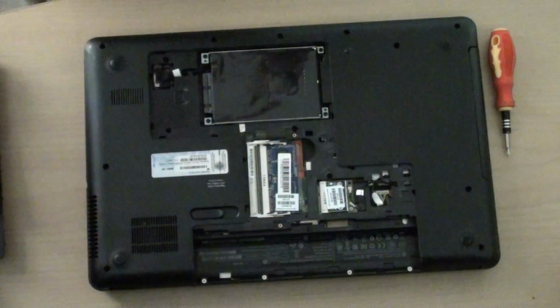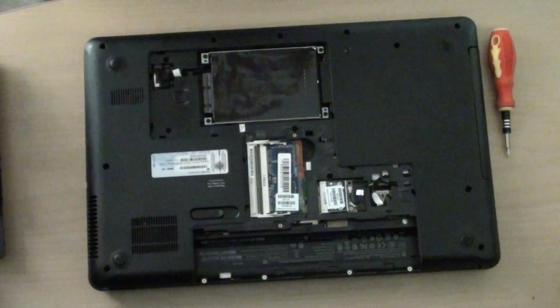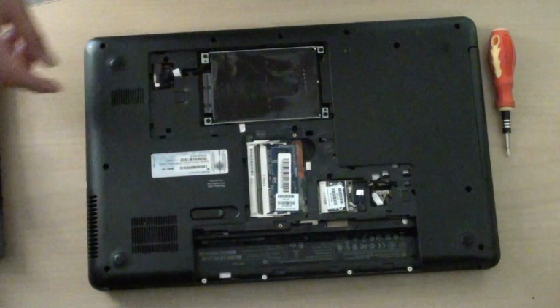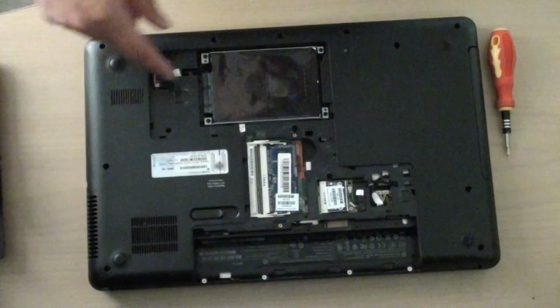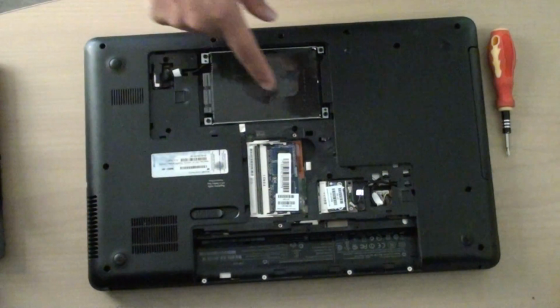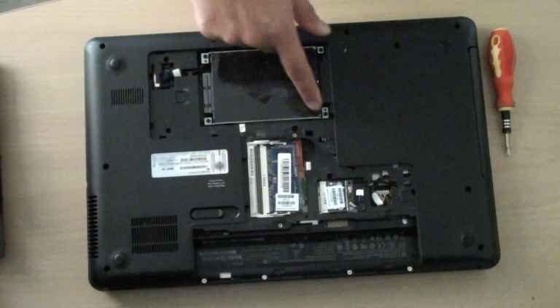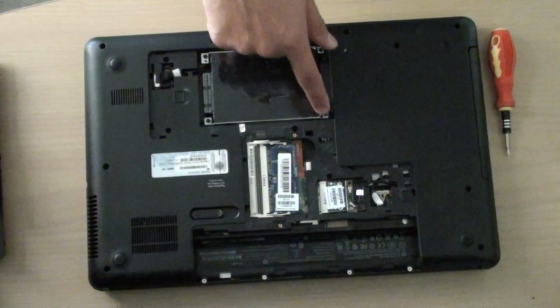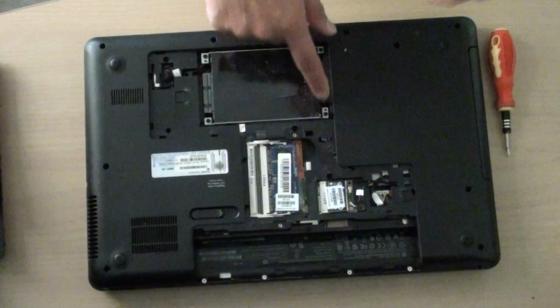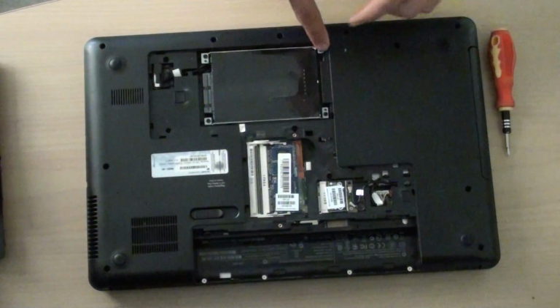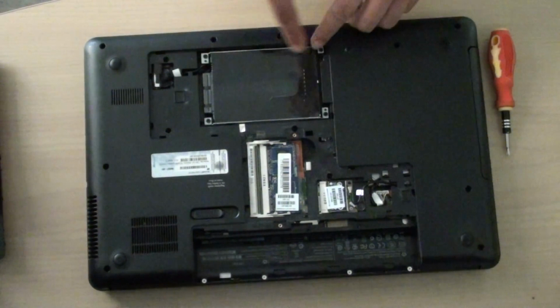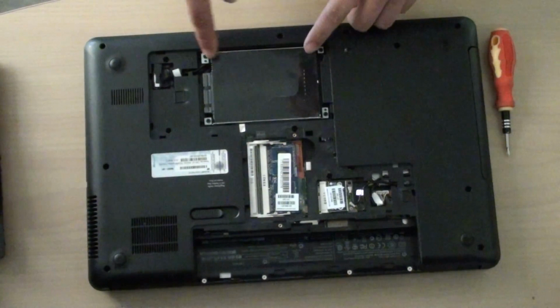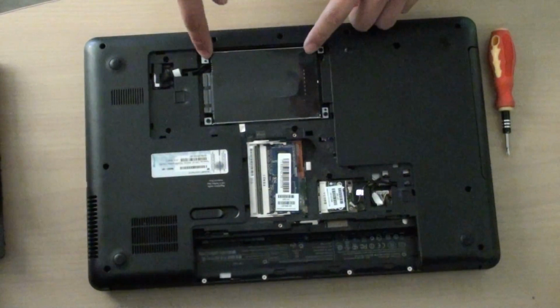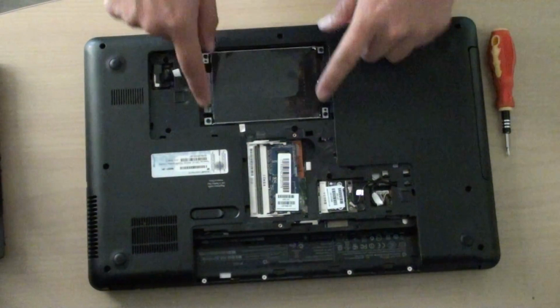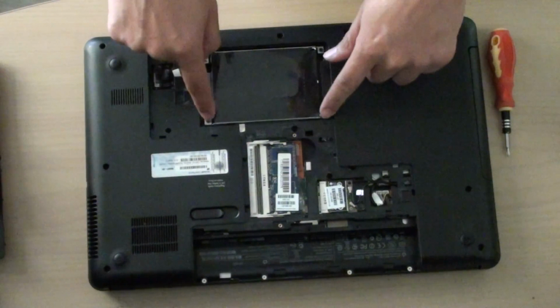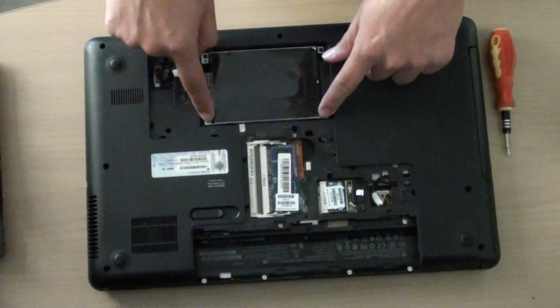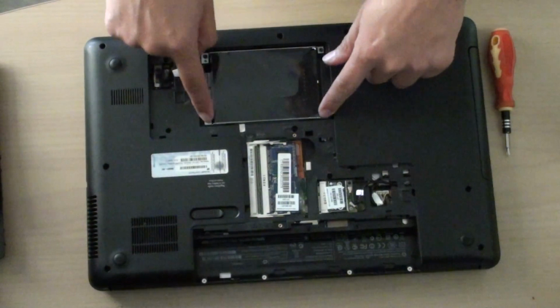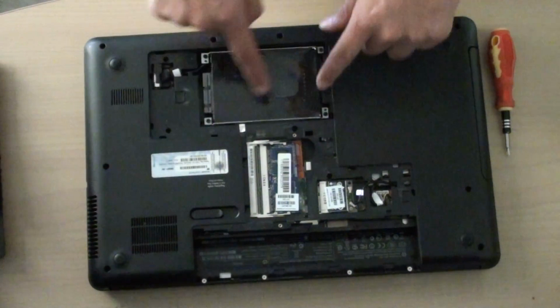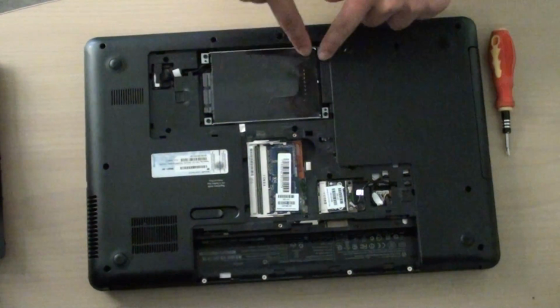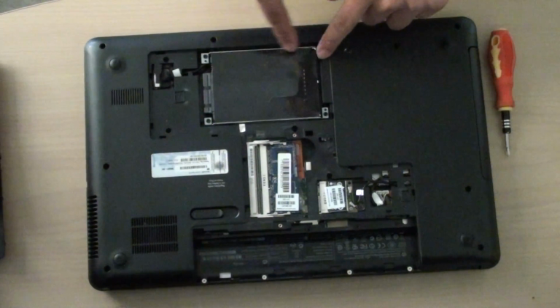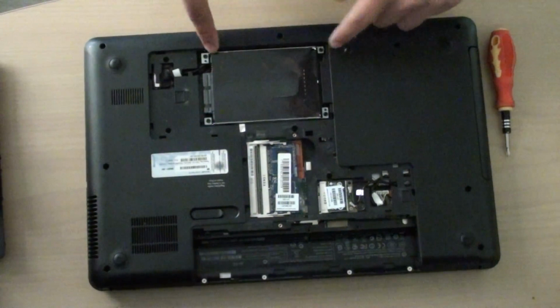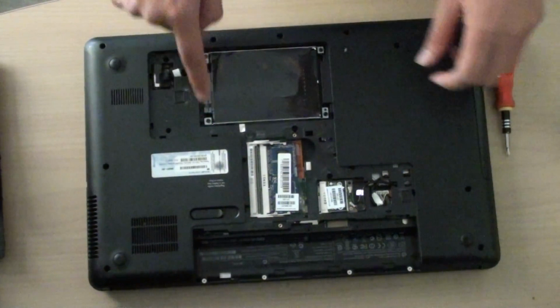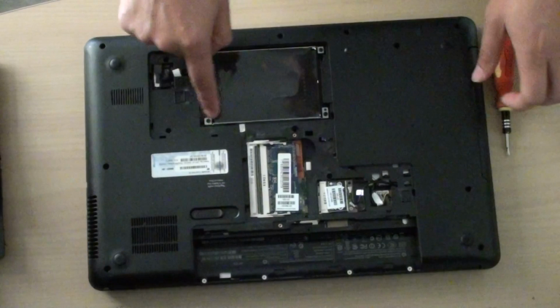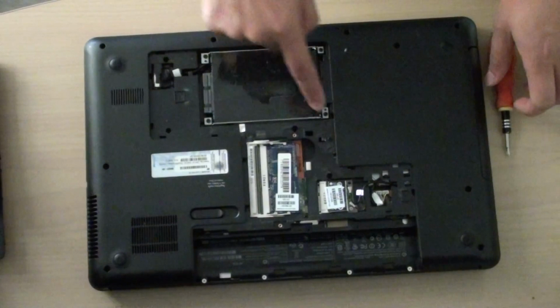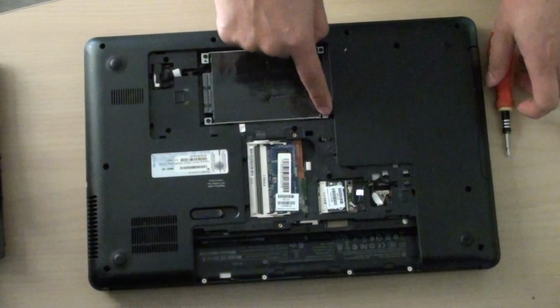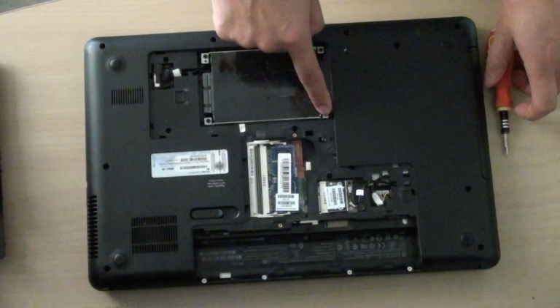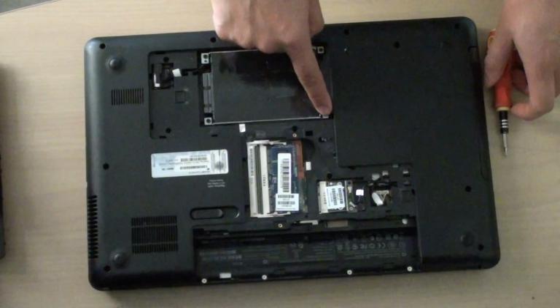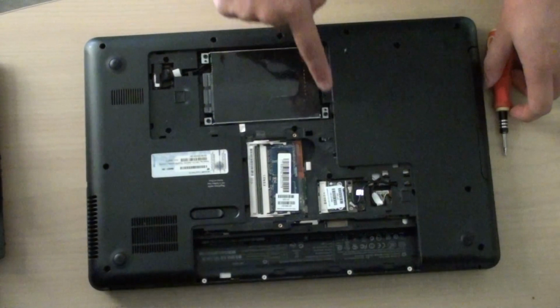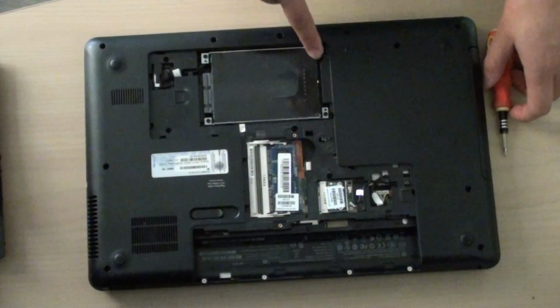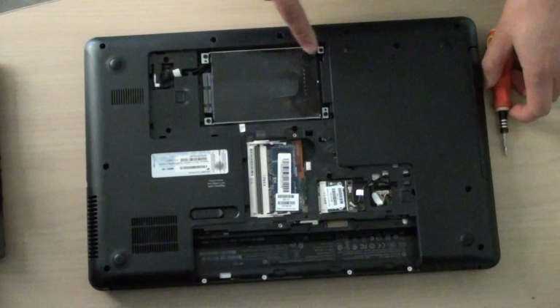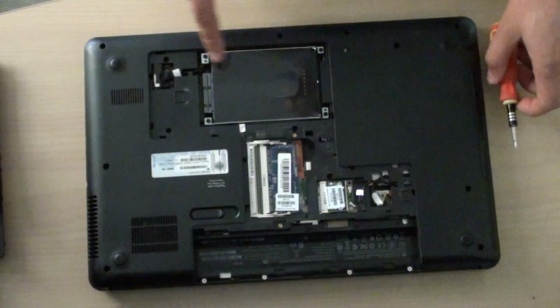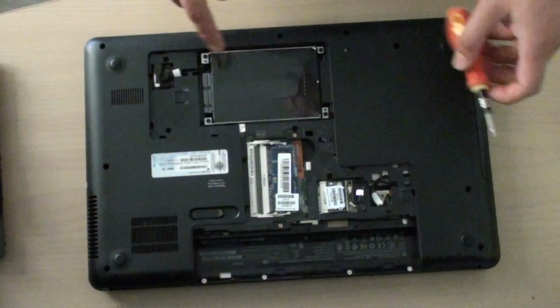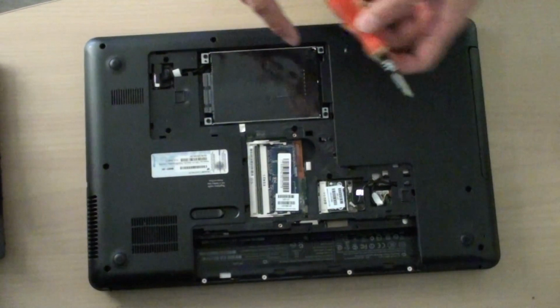Now I'll be removing these four screws. You need to take out those four screws to remove the hard drive.